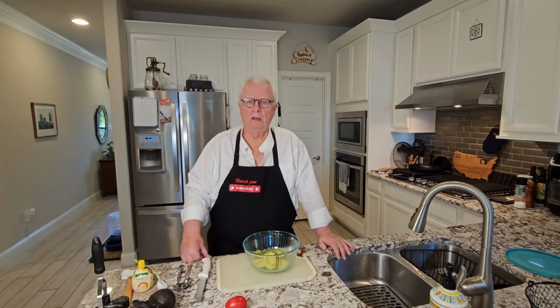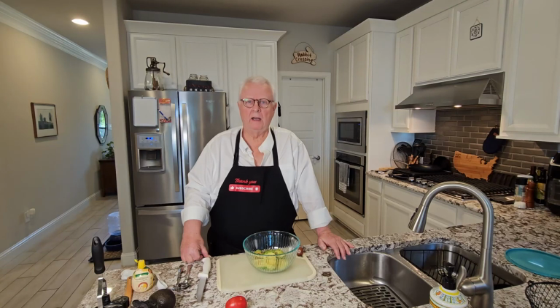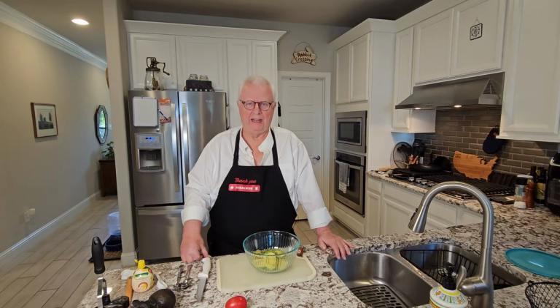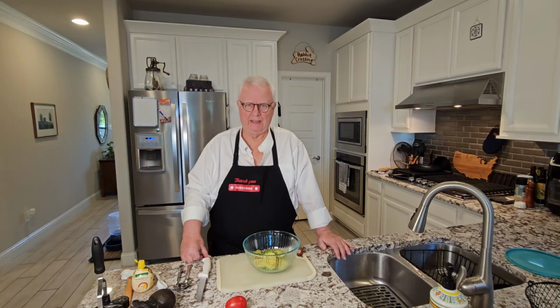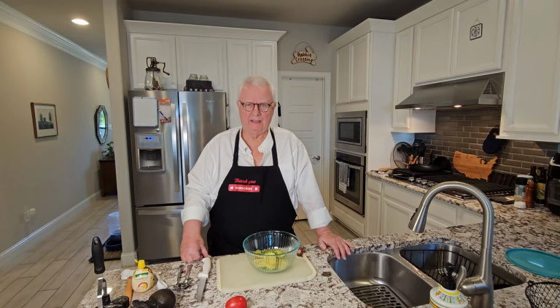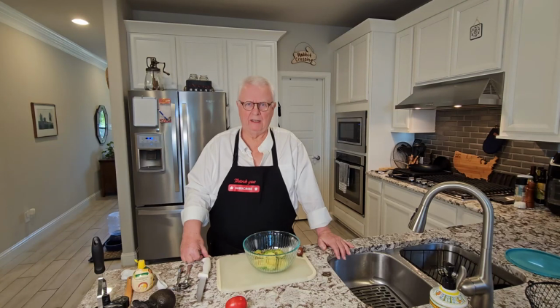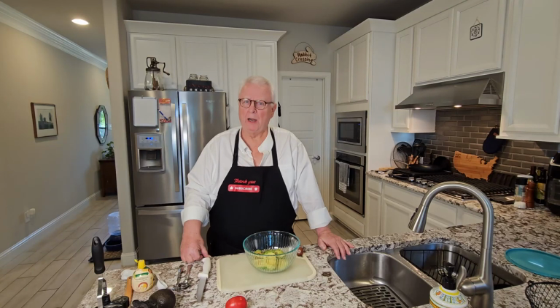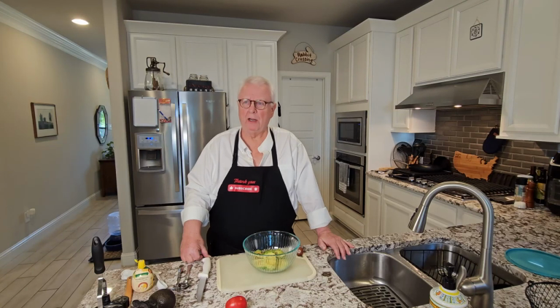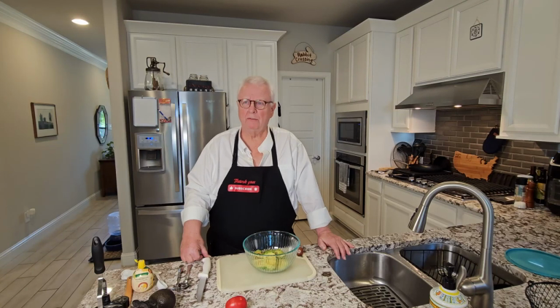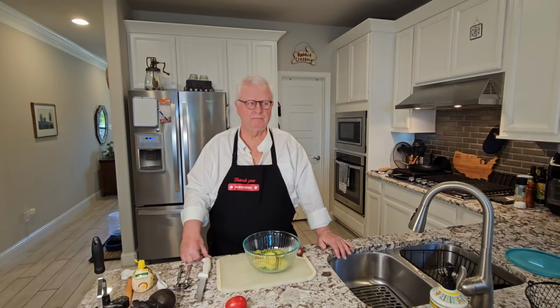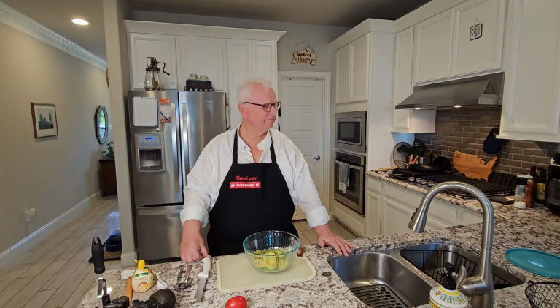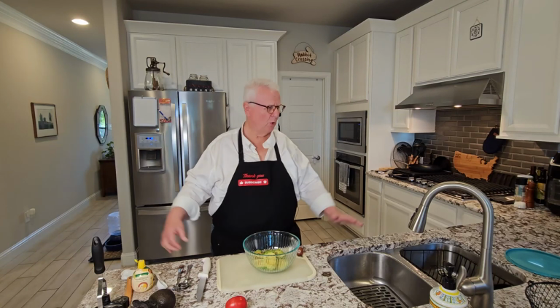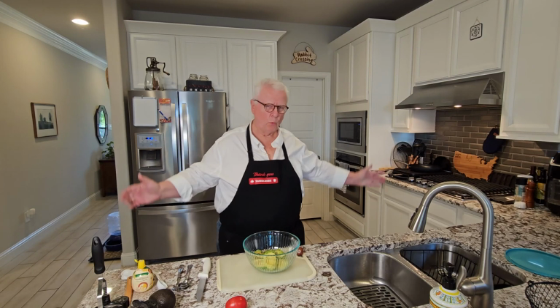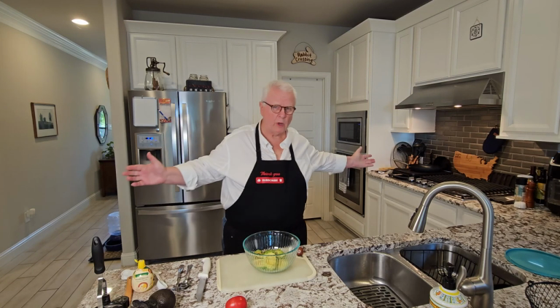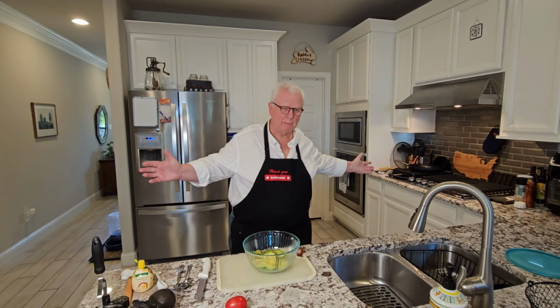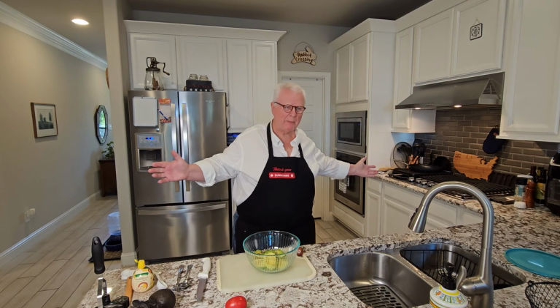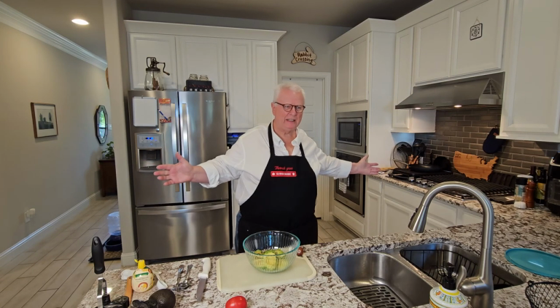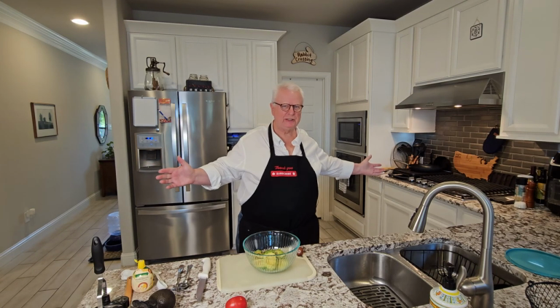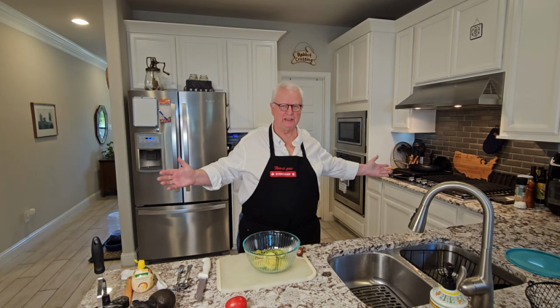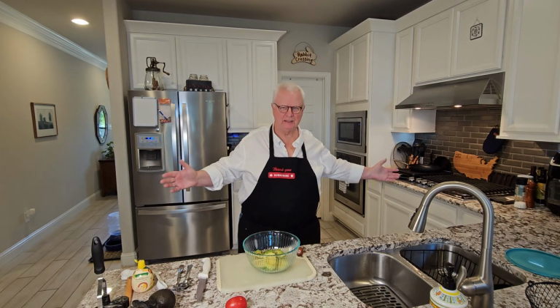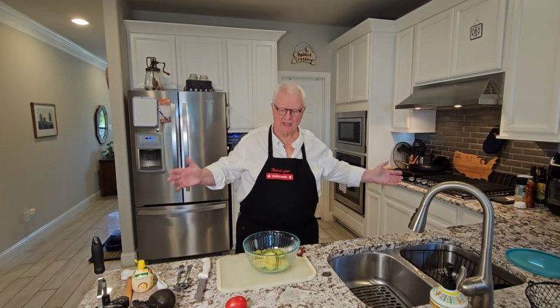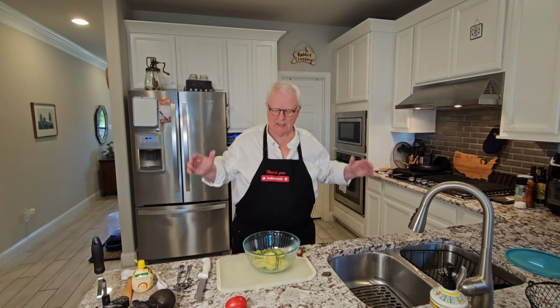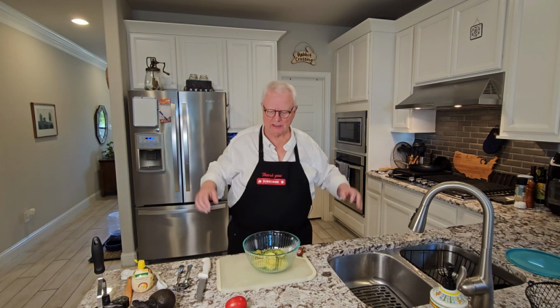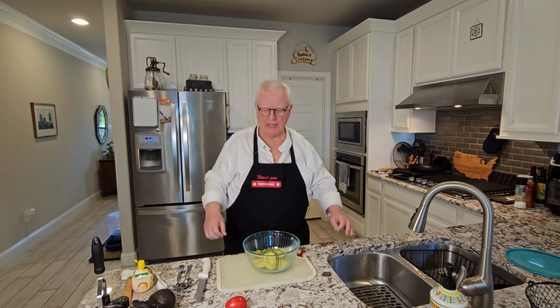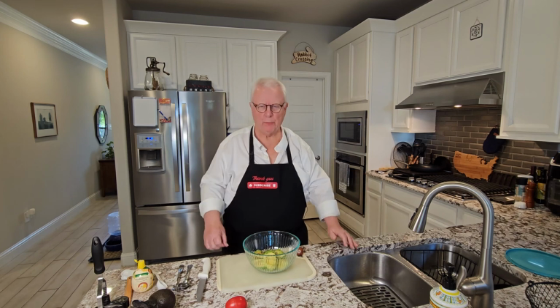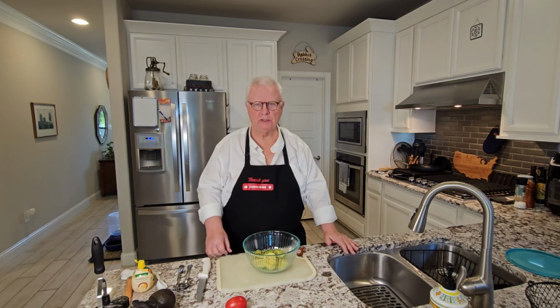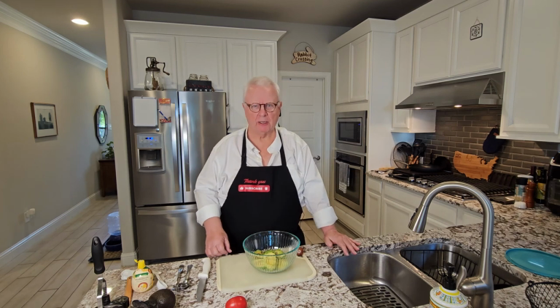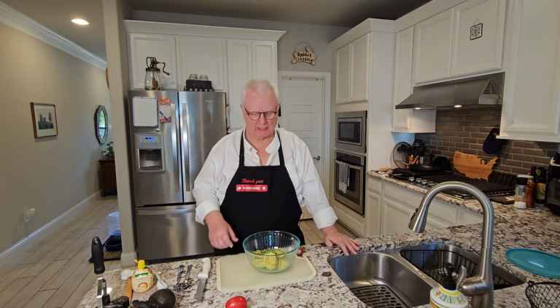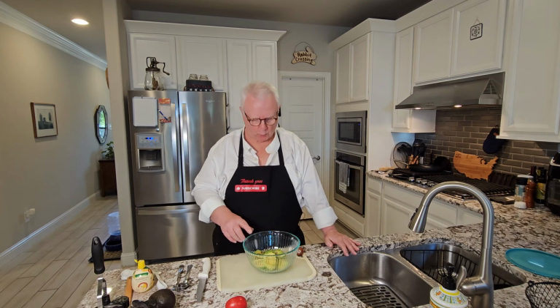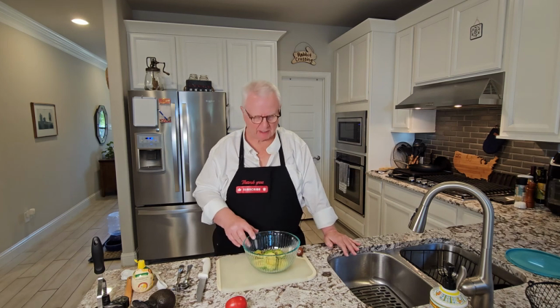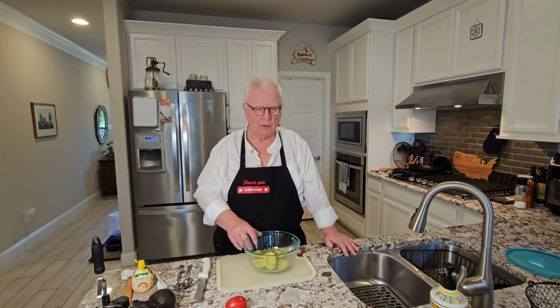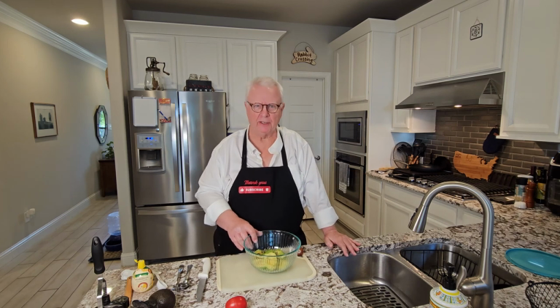Hi, I'm Ralph. Welcome to my kitchen. Today we're talking about guacamole.